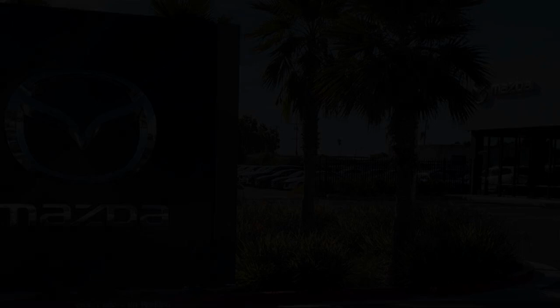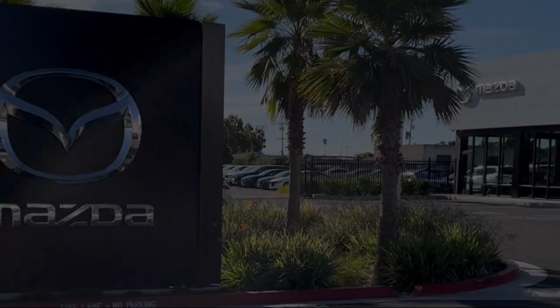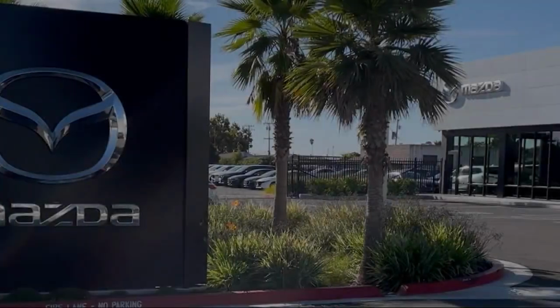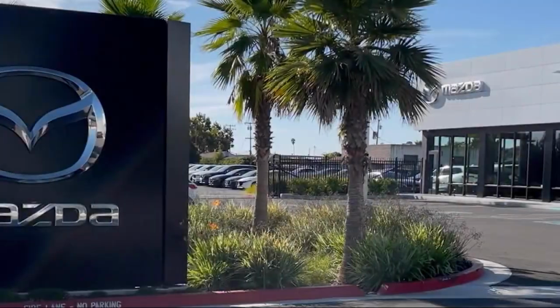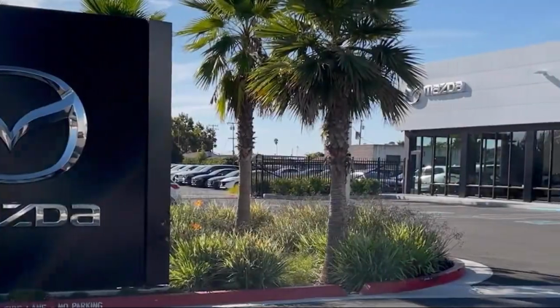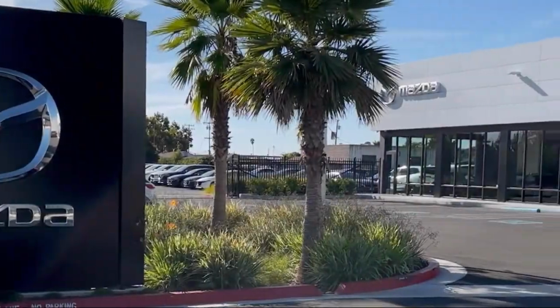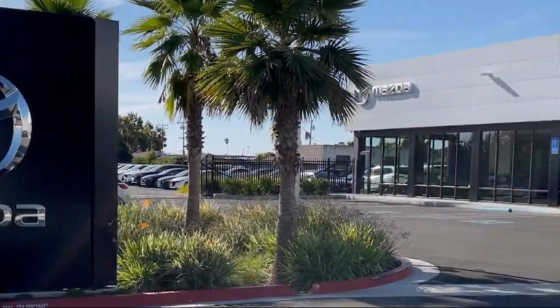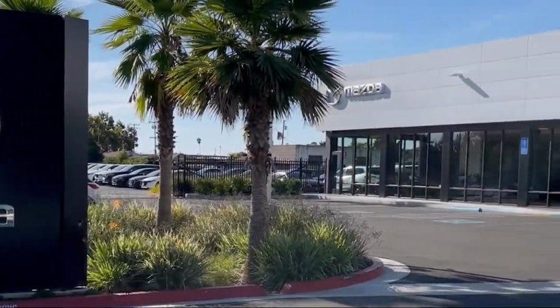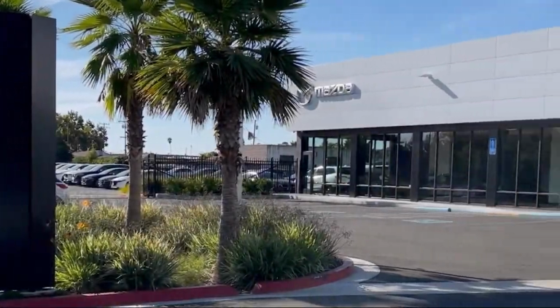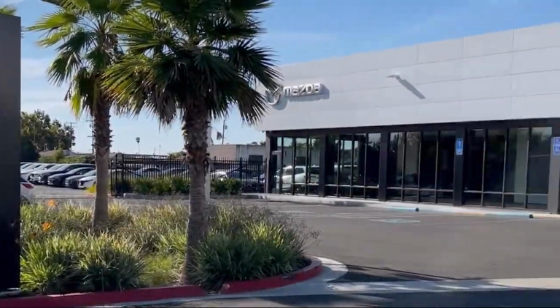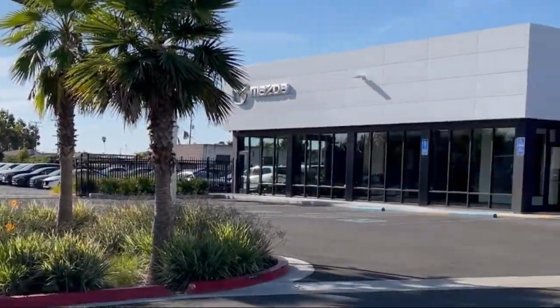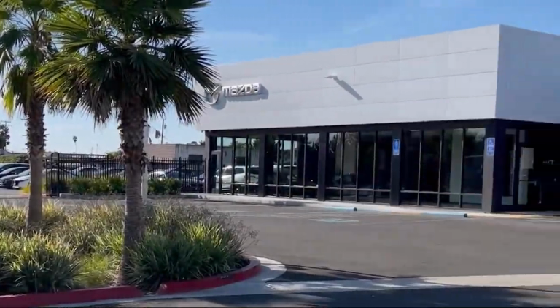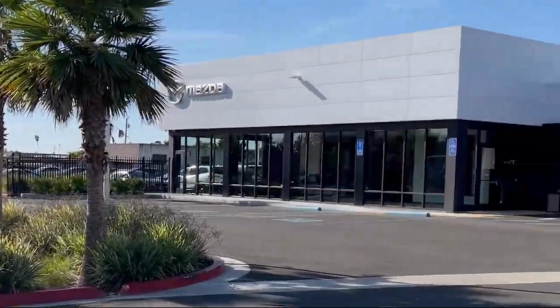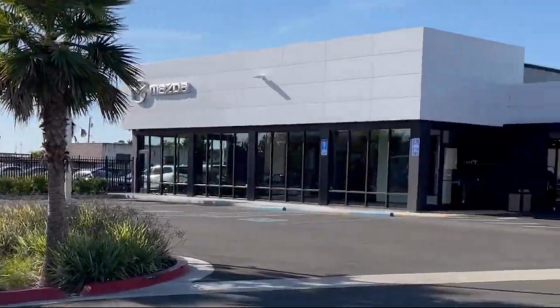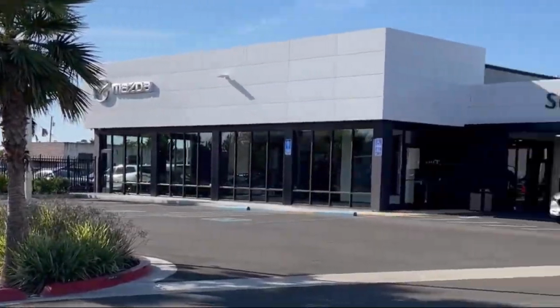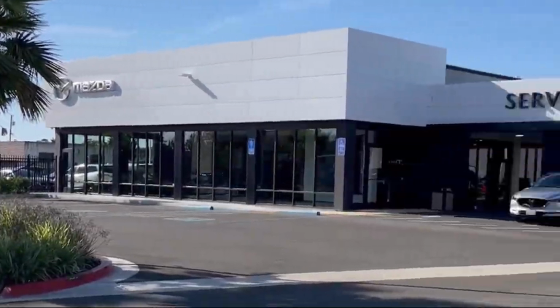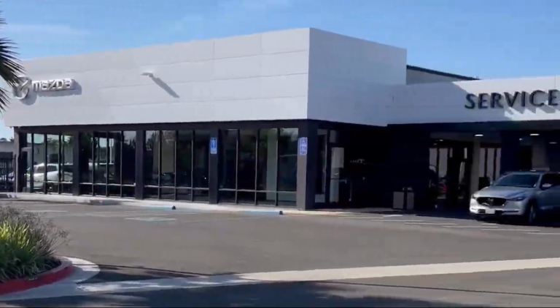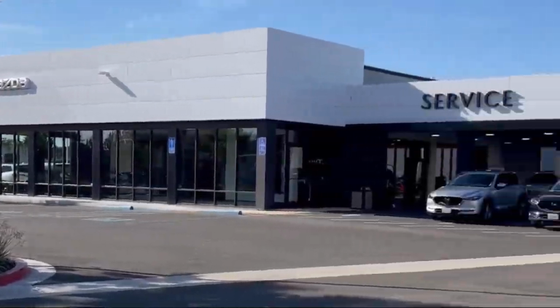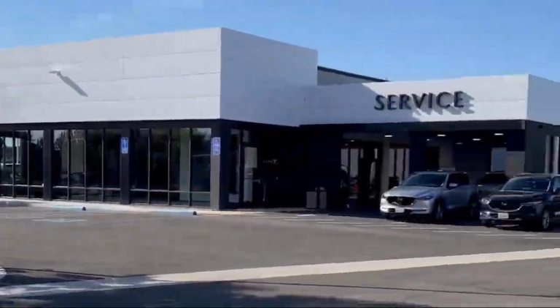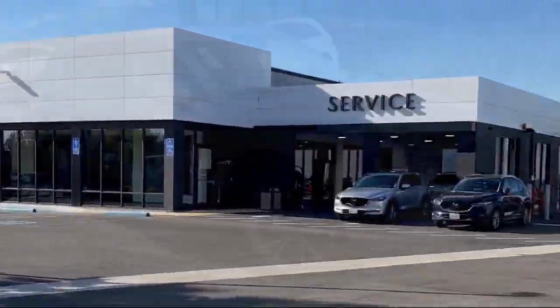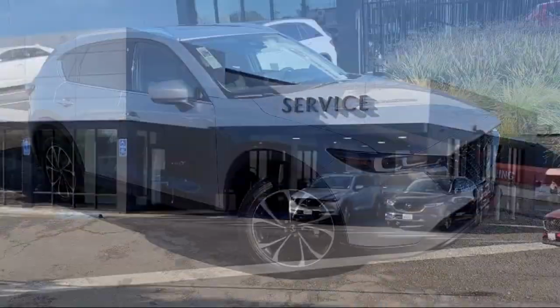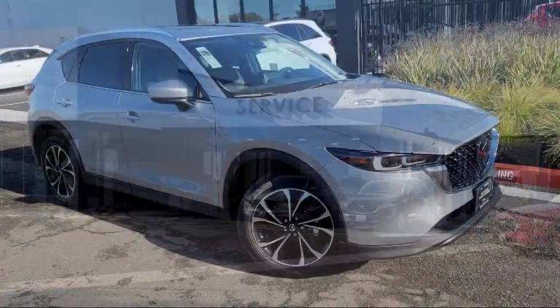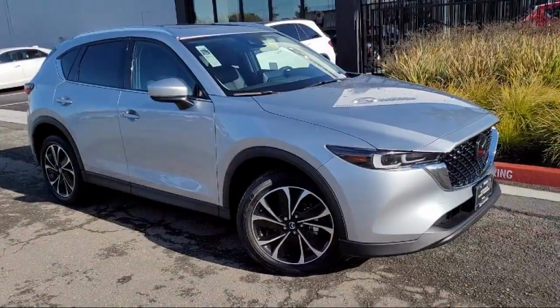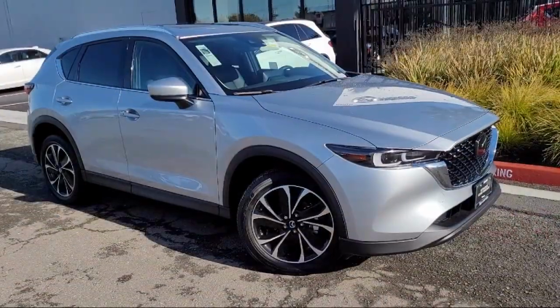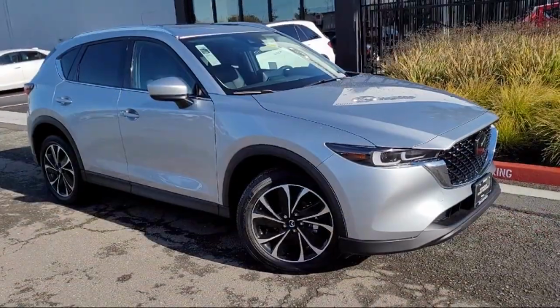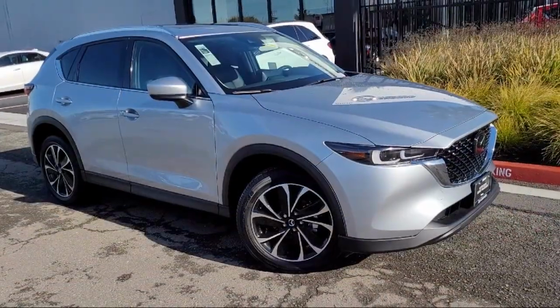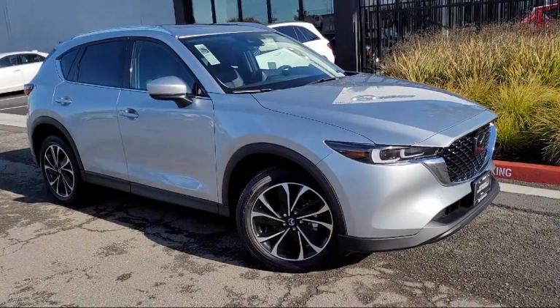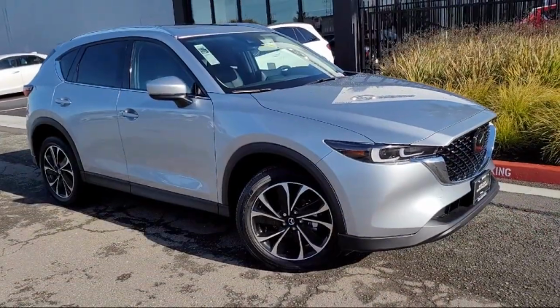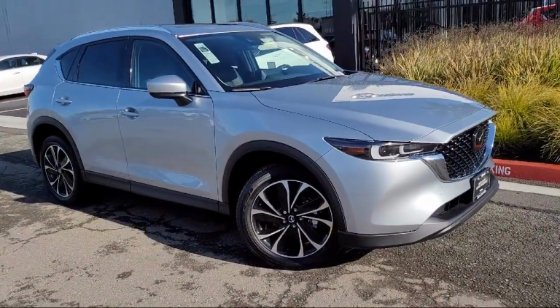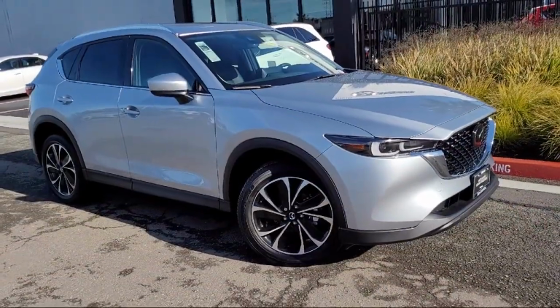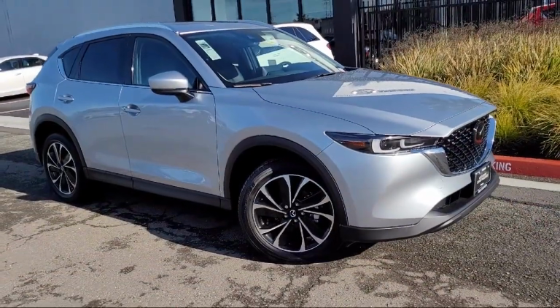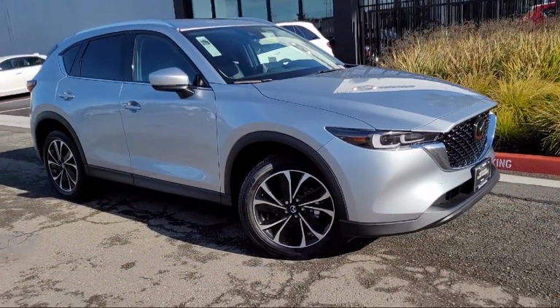Welcome to San Leandro Mazda, and here's a look at one of our great vehicles for sale.